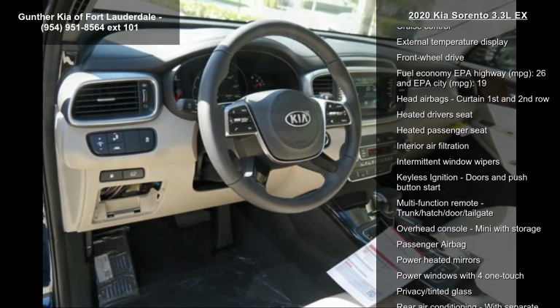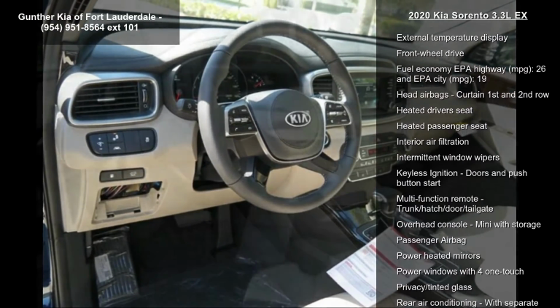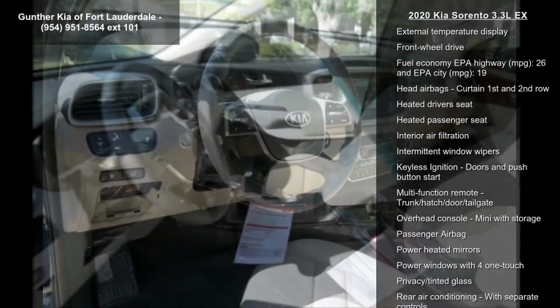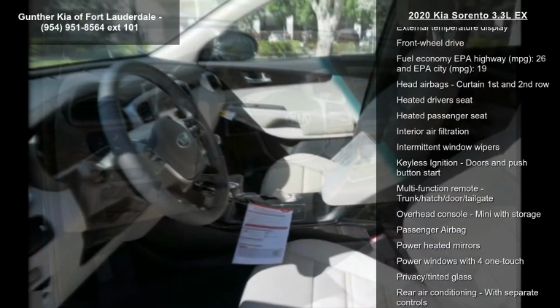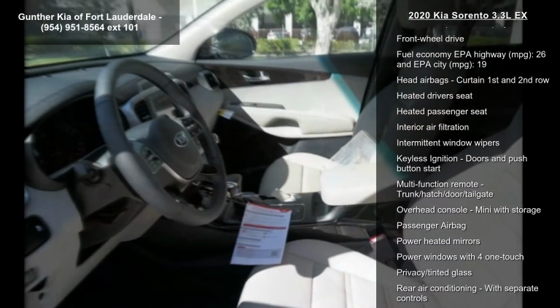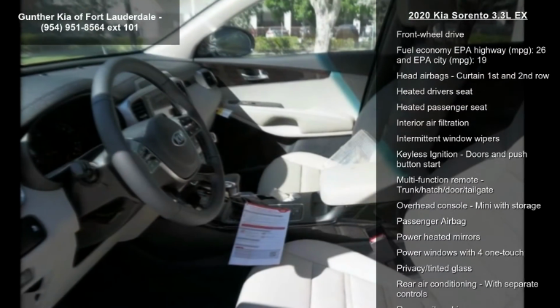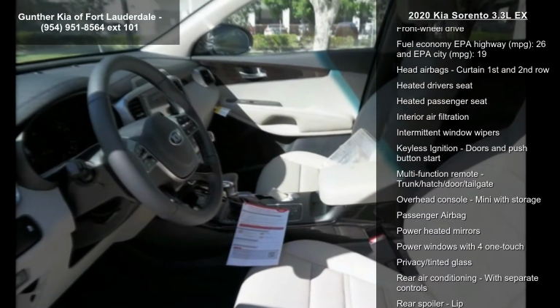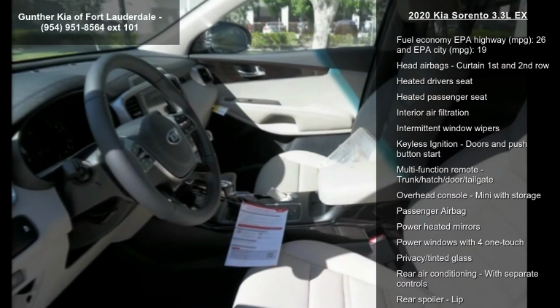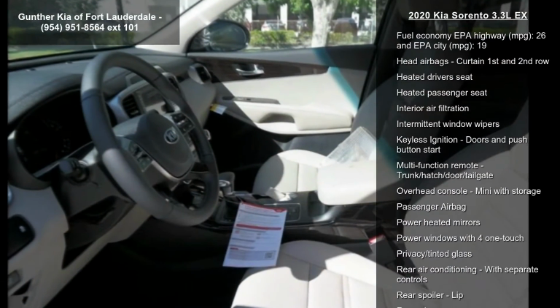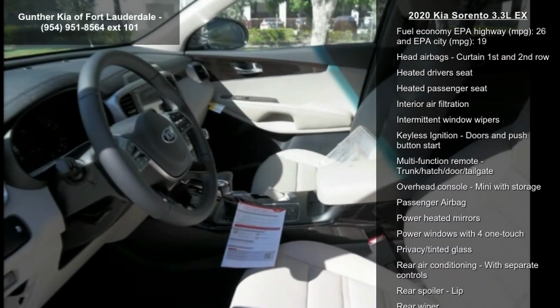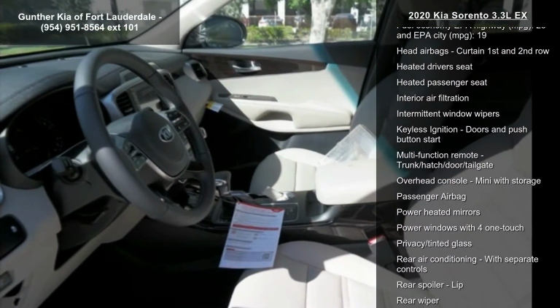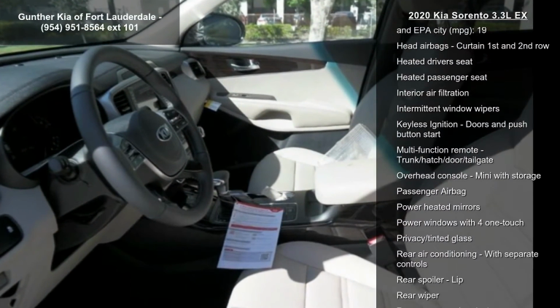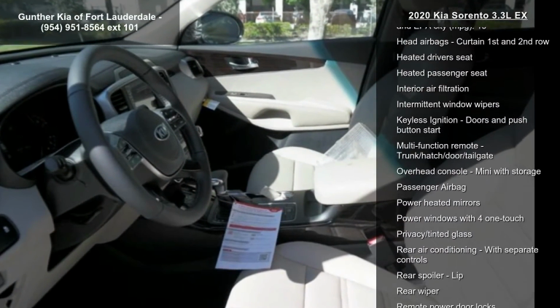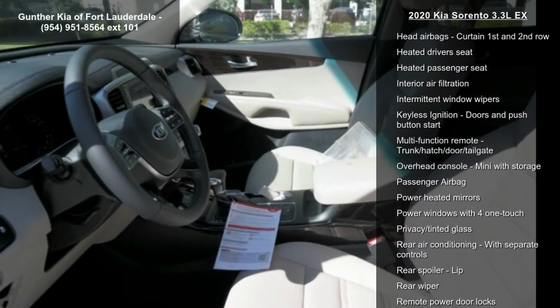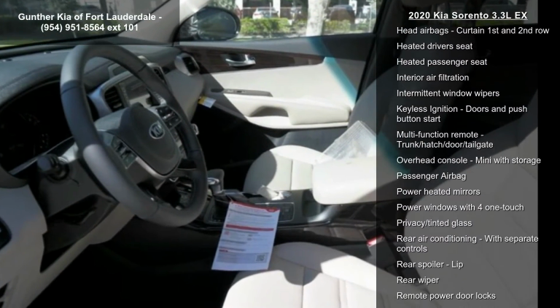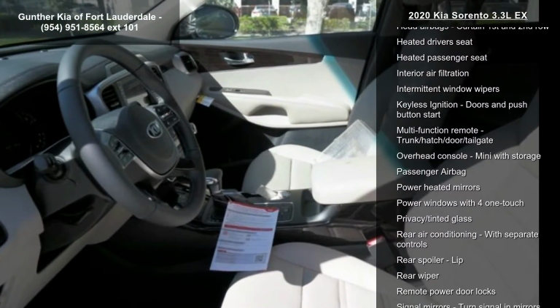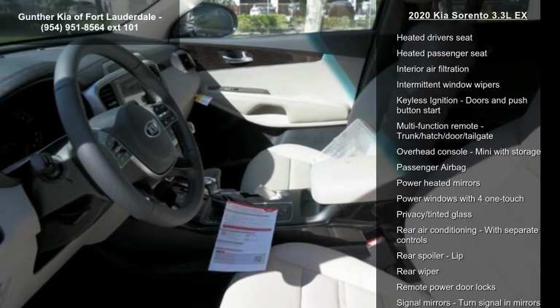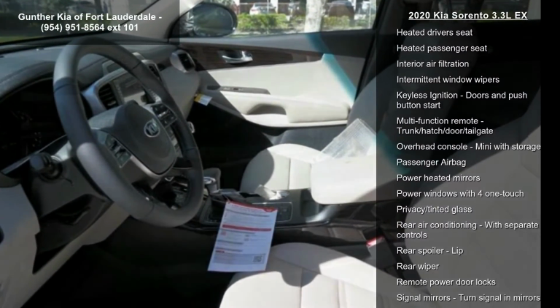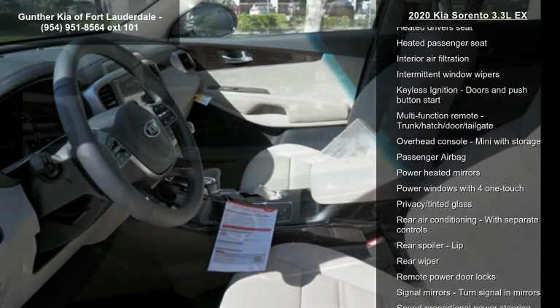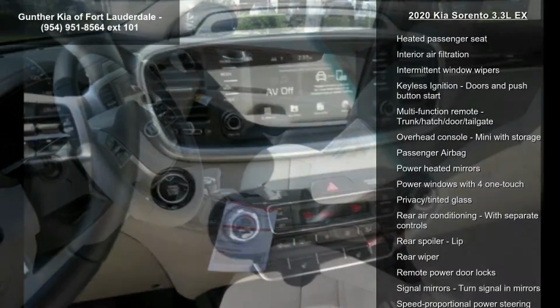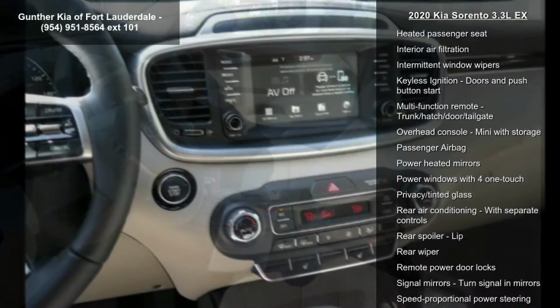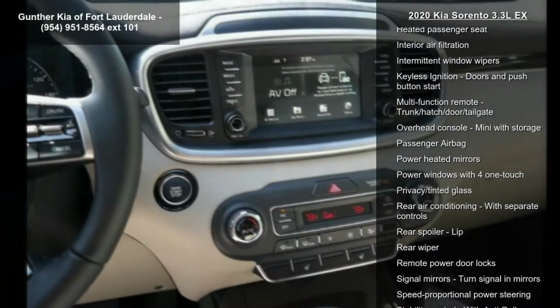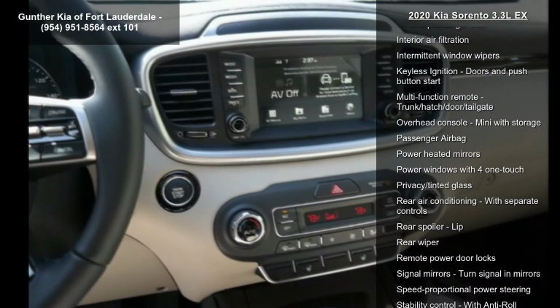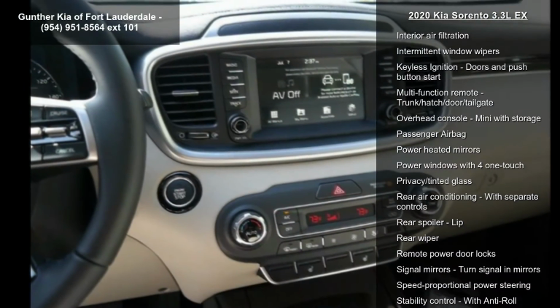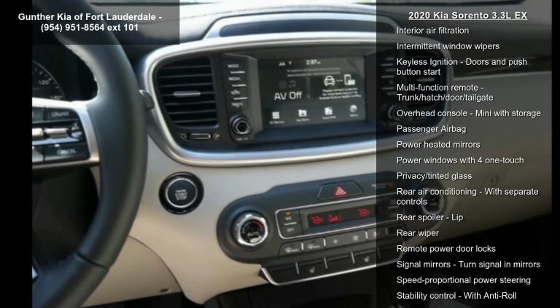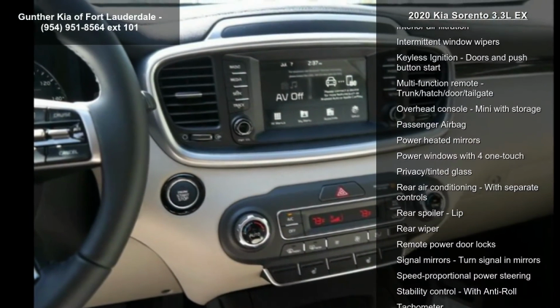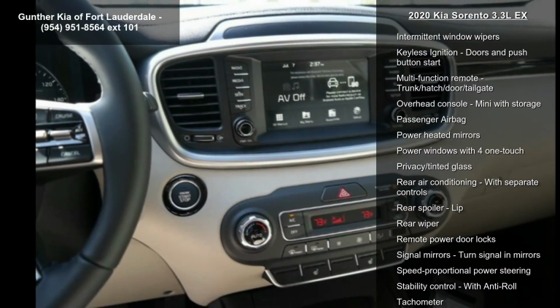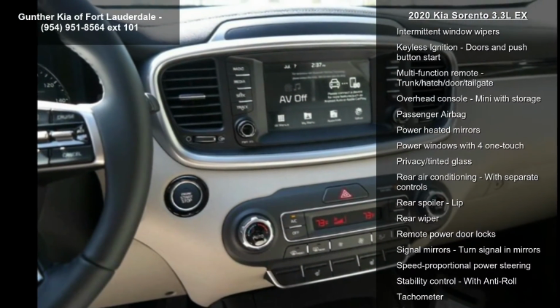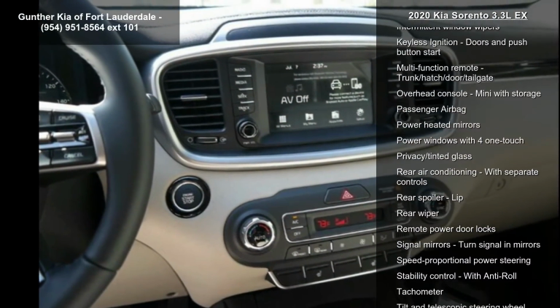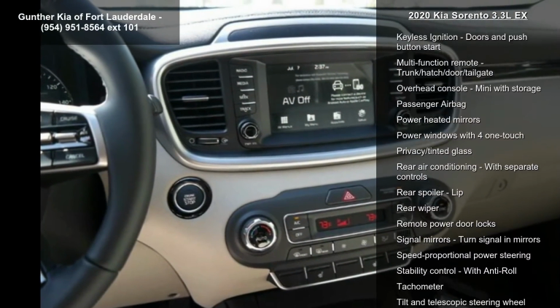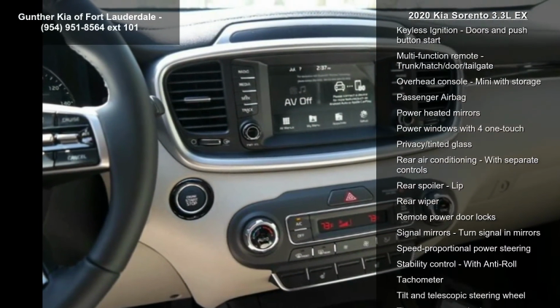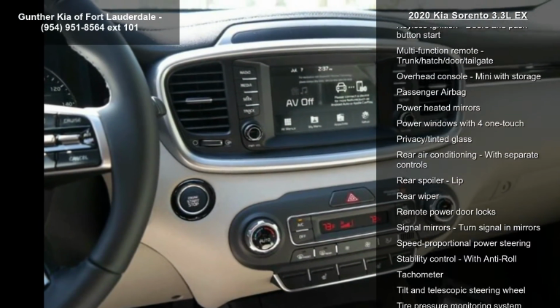Air conditioning with dual-zone climate control, audio controls on the steering wheel, automatic transmission, and Bluetooth.